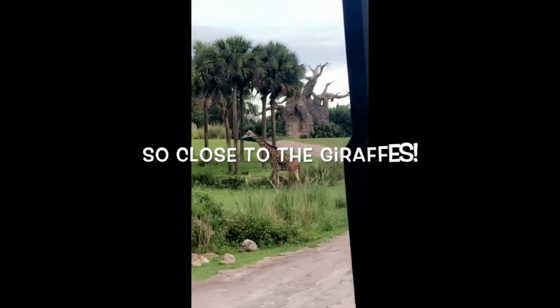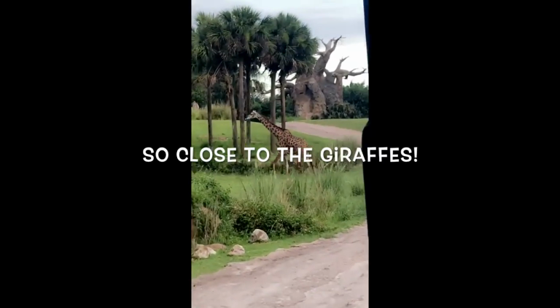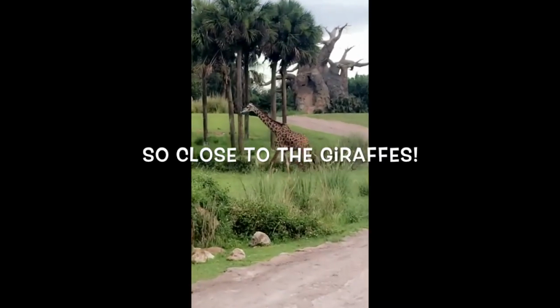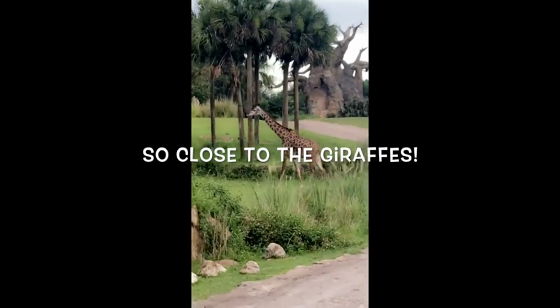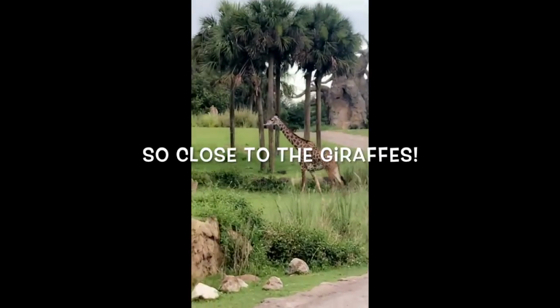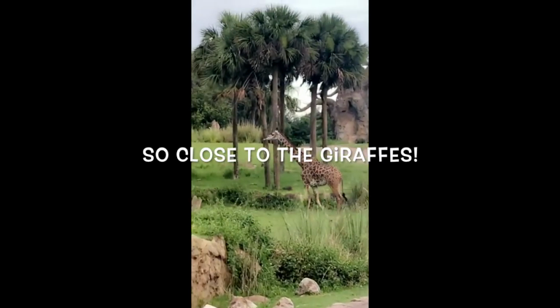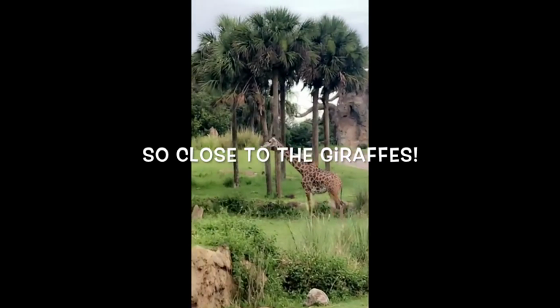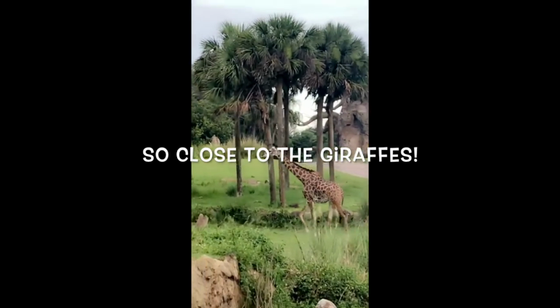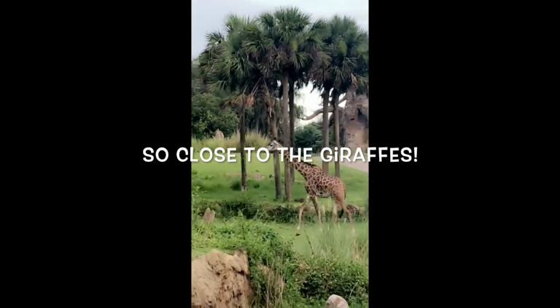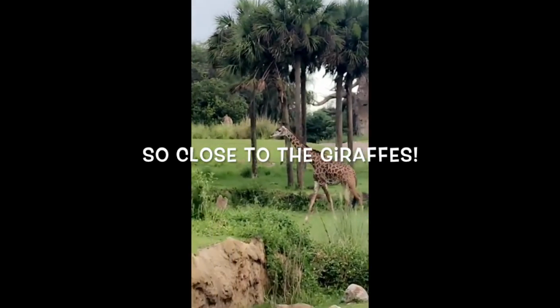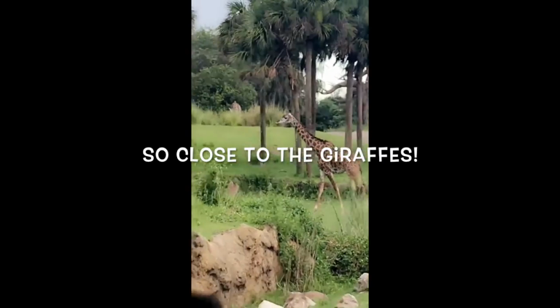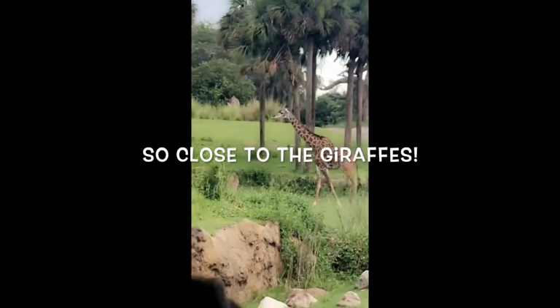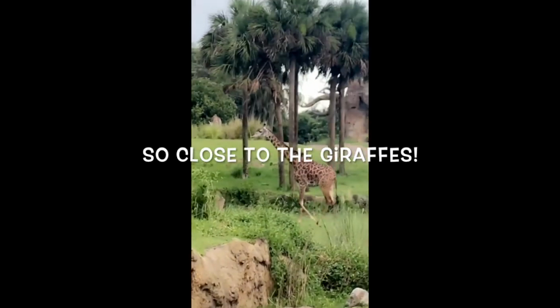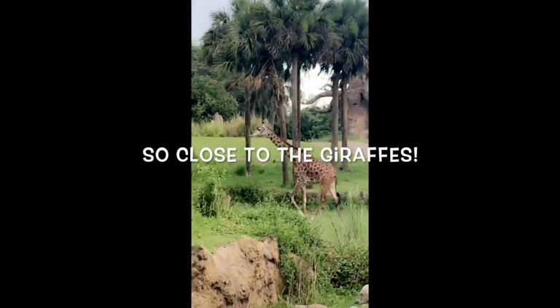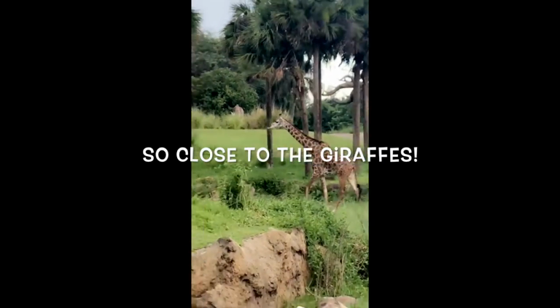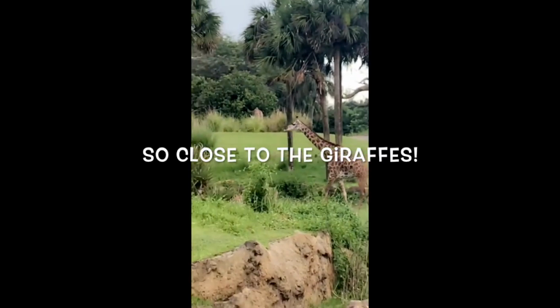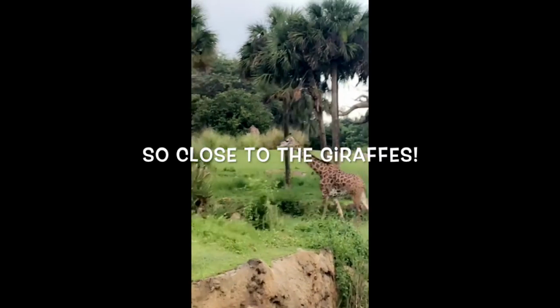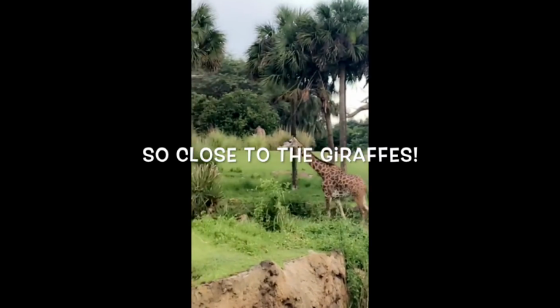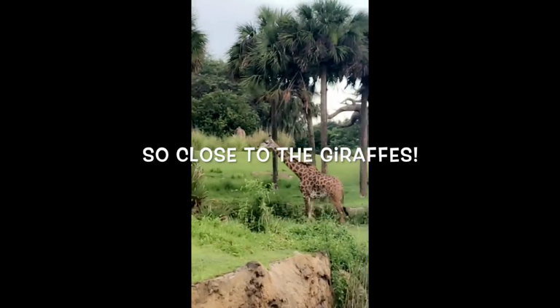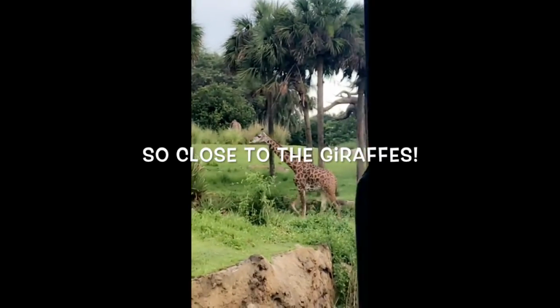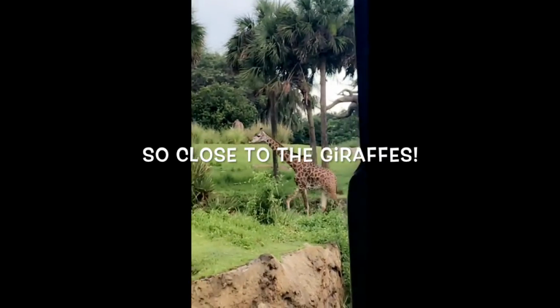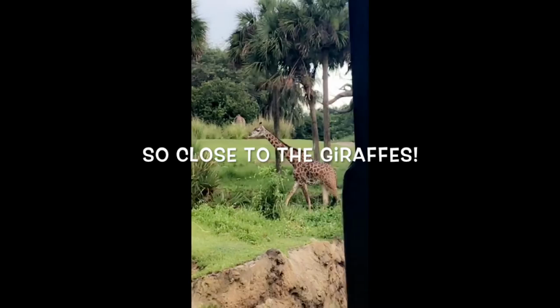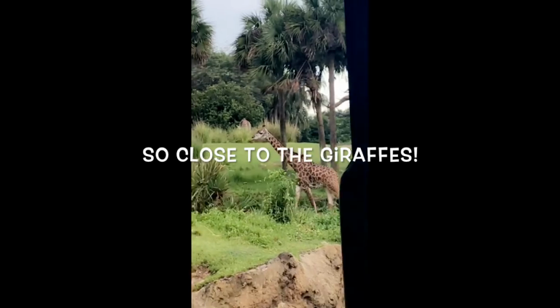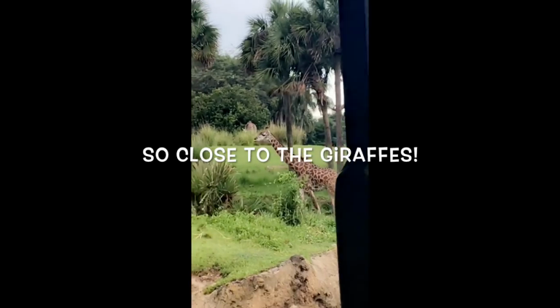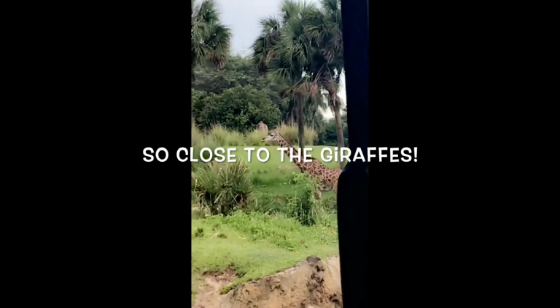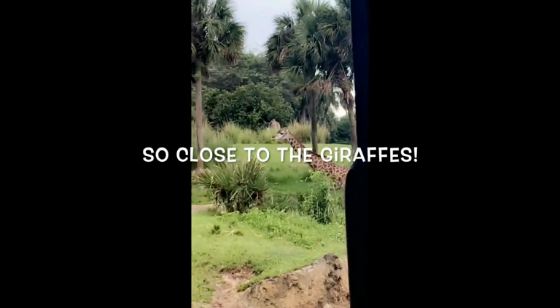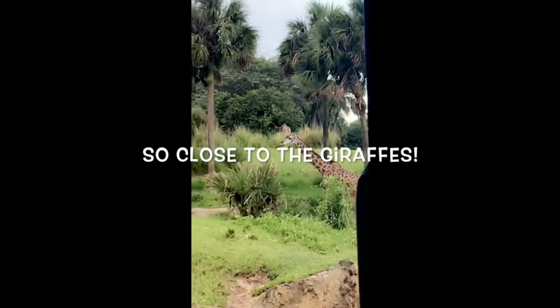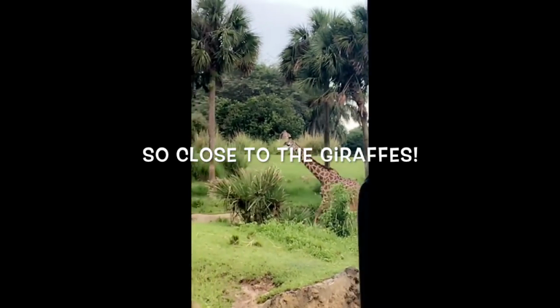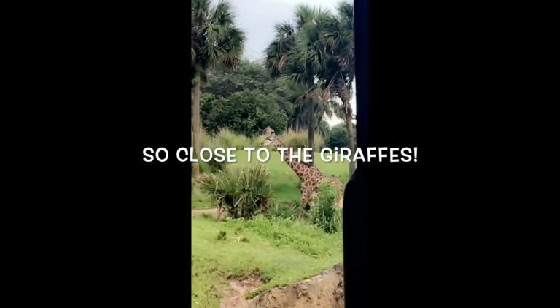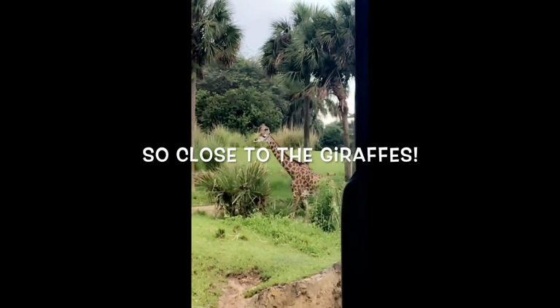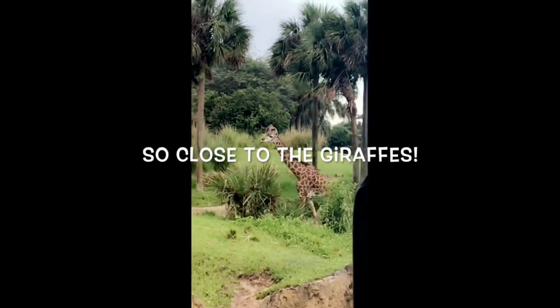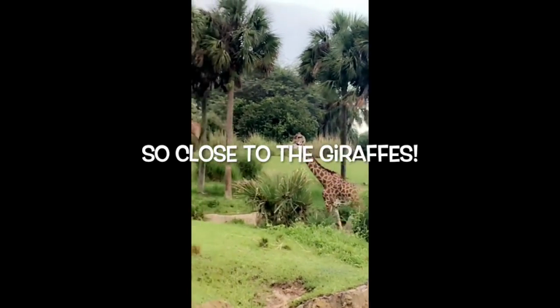There's those giraffes, once again. You will see some babies out here, only about three to four months old. Just little guys.